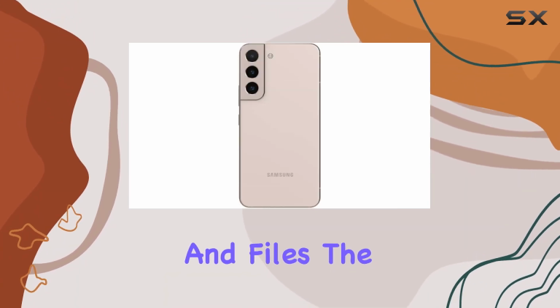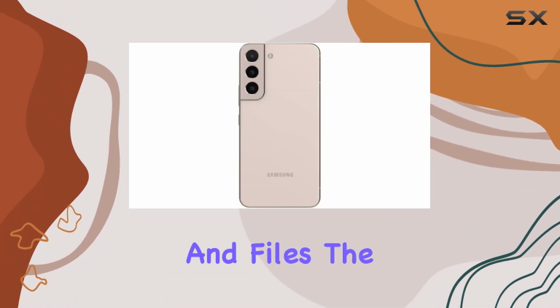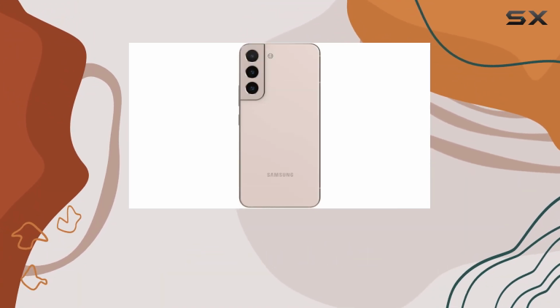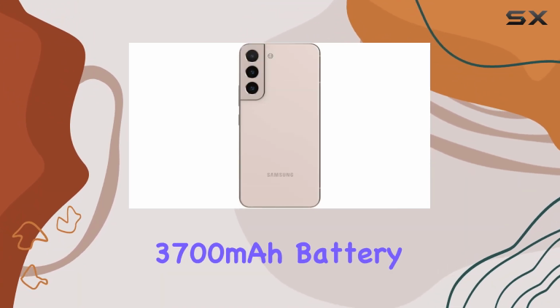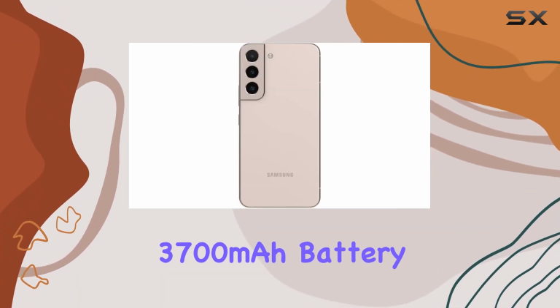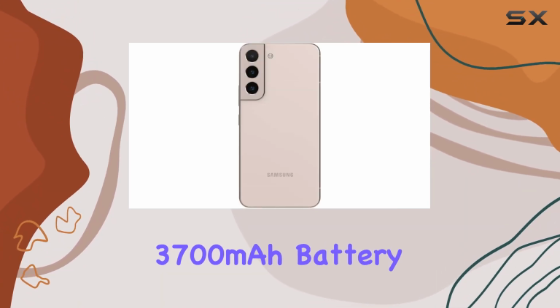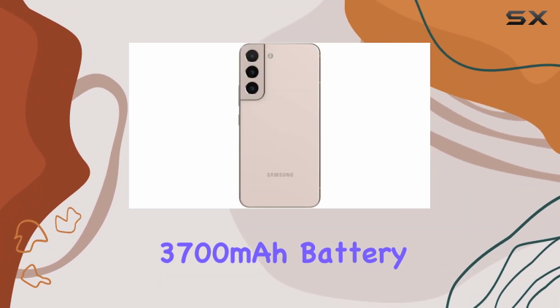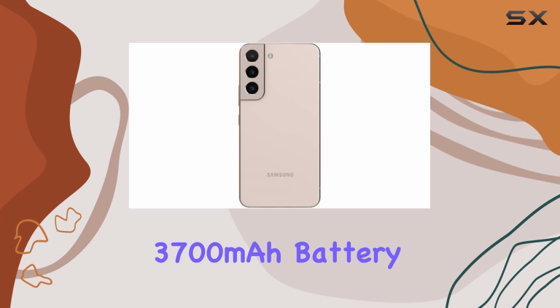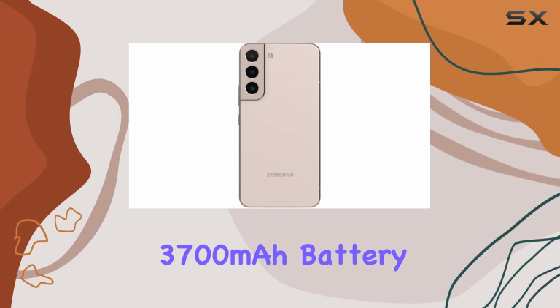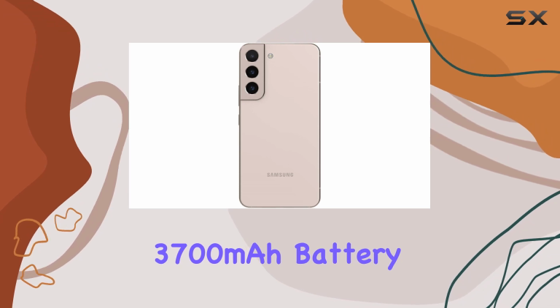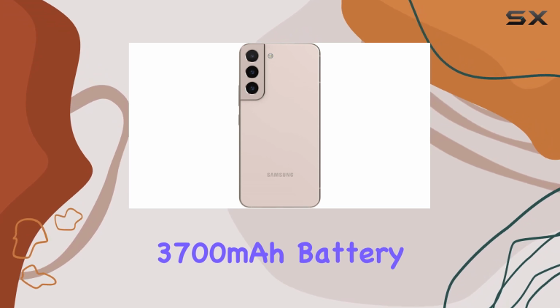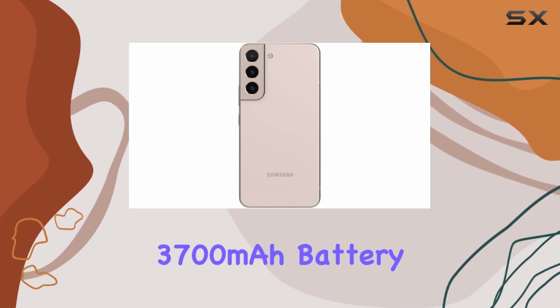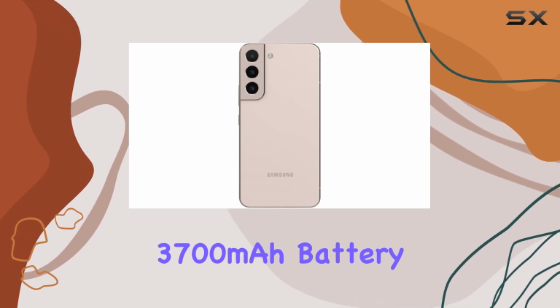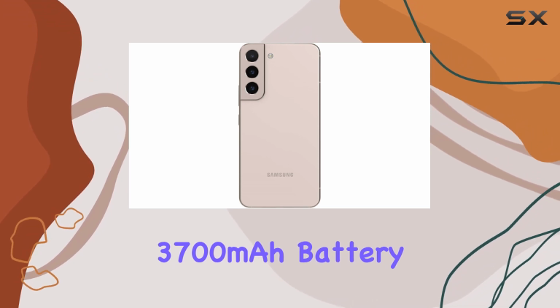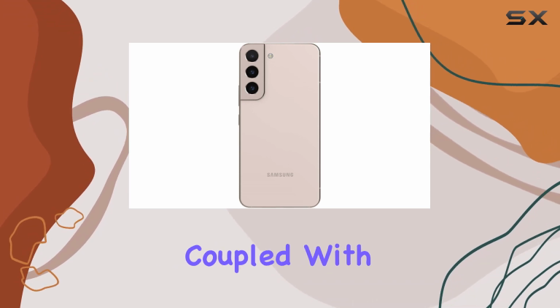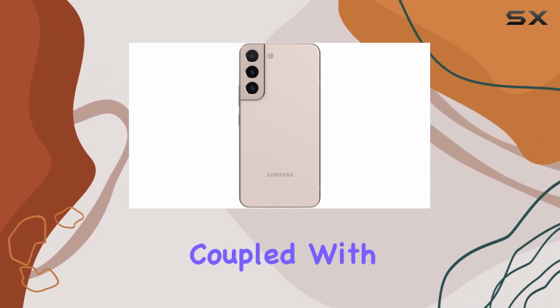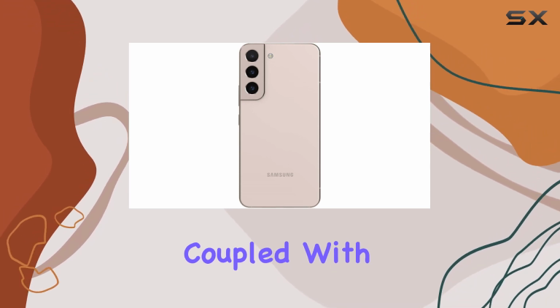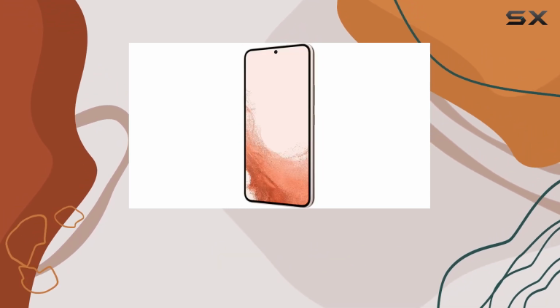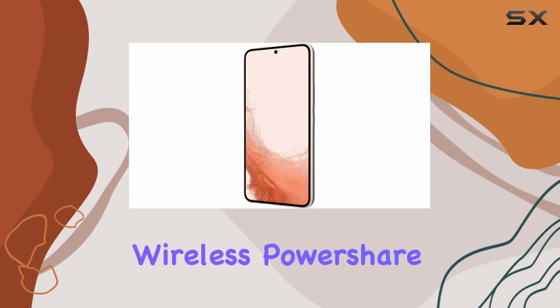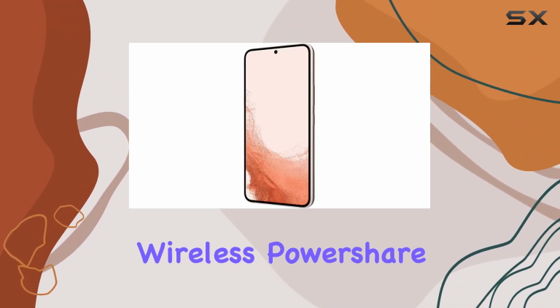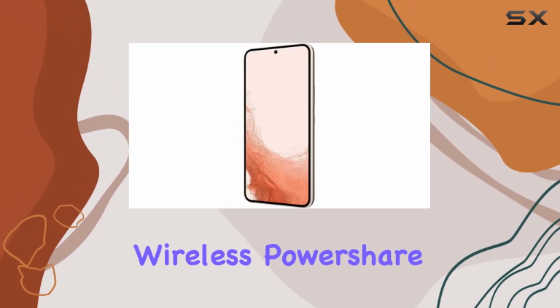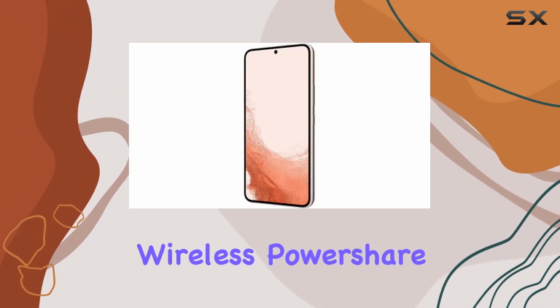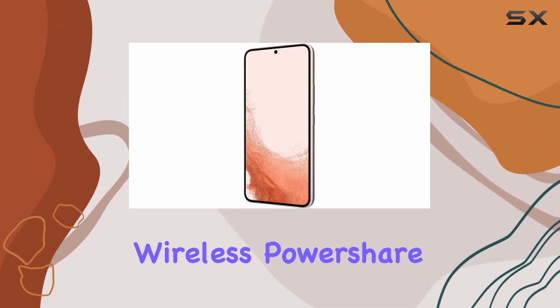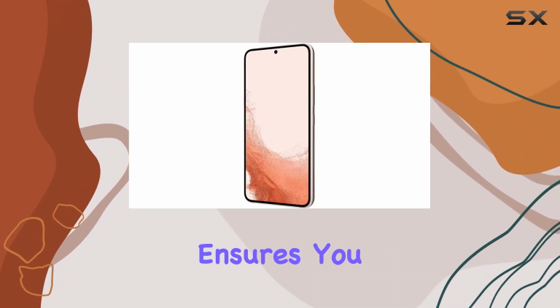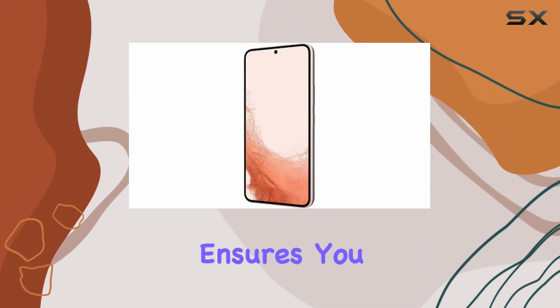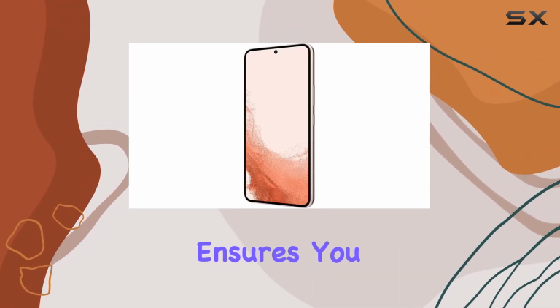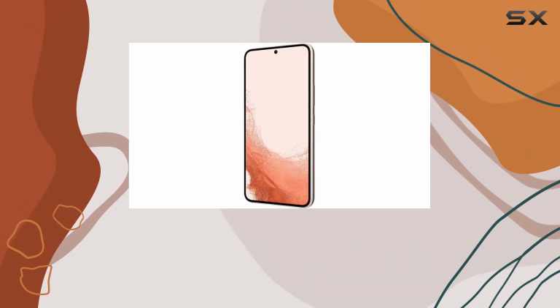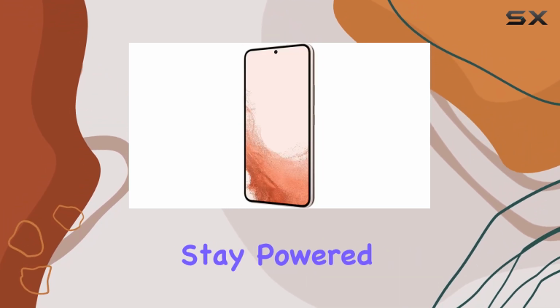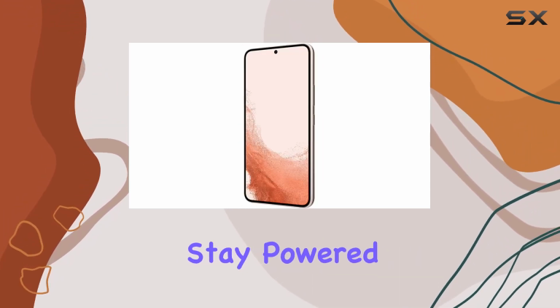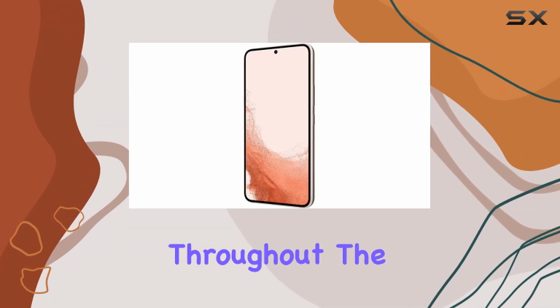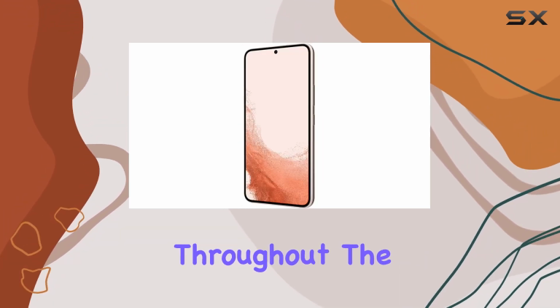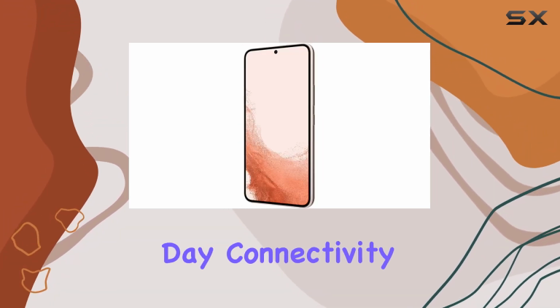The 3,700 mAh battery, coupled with wireless power share, ensures you stay powered throughout the day.